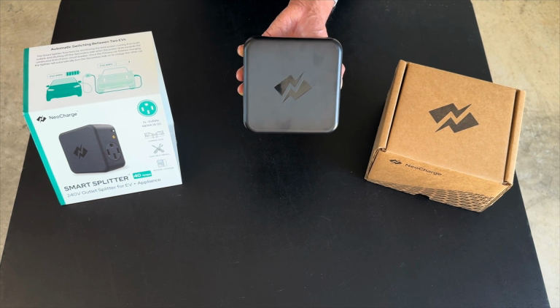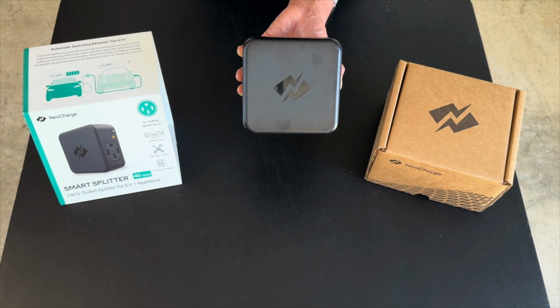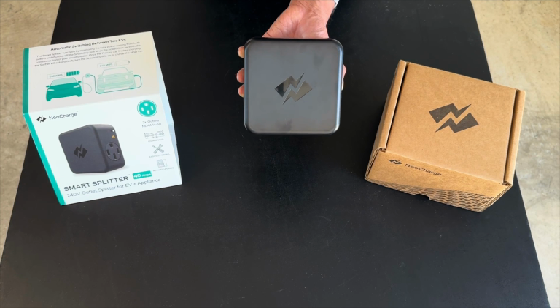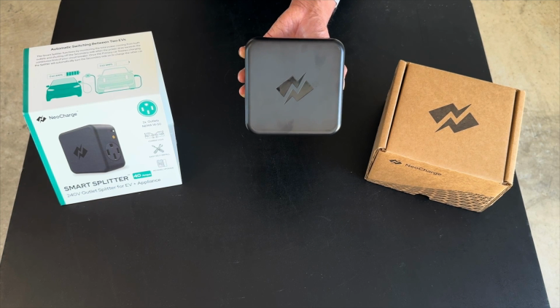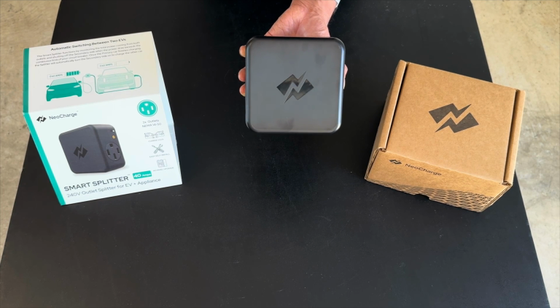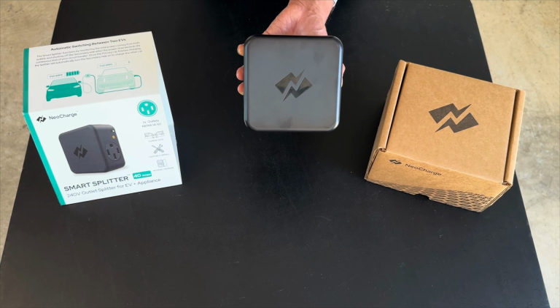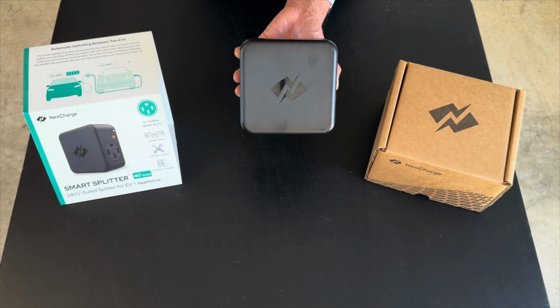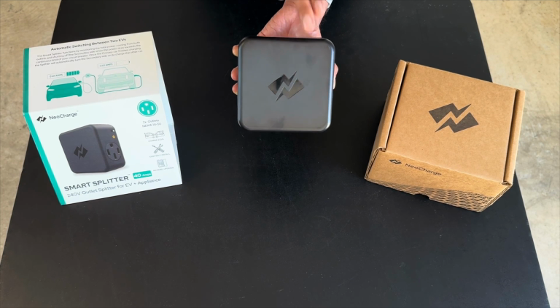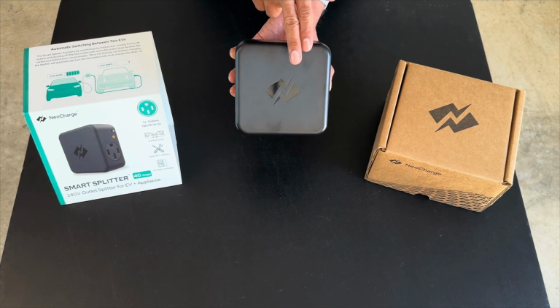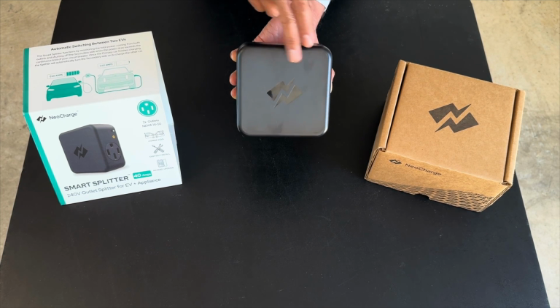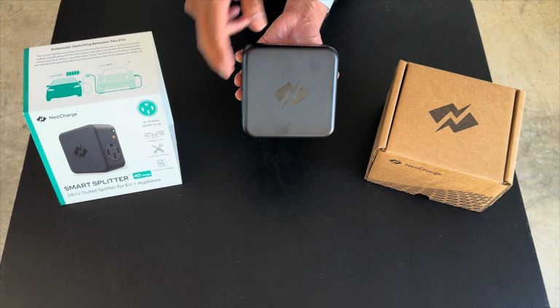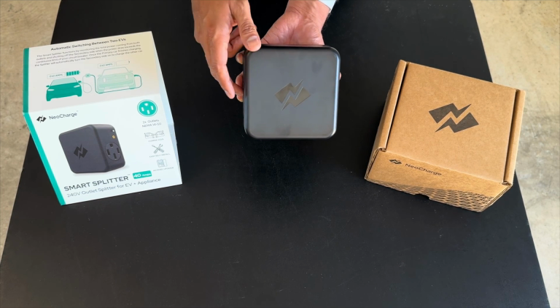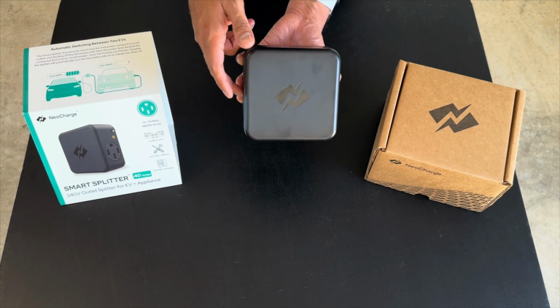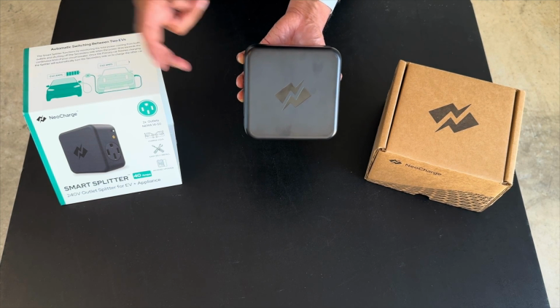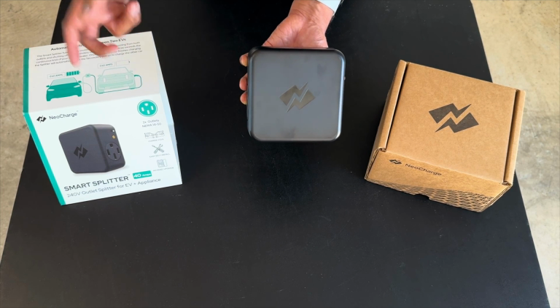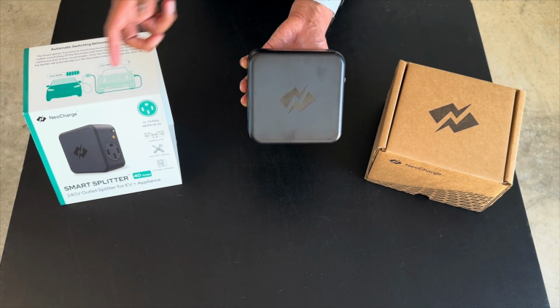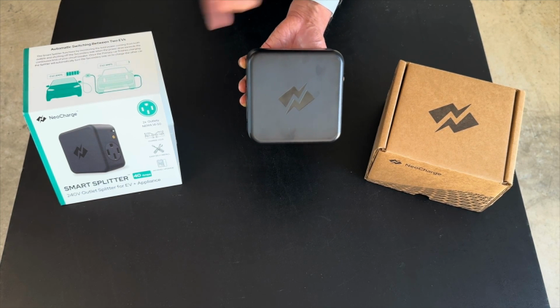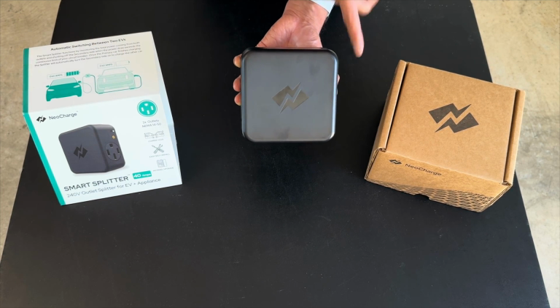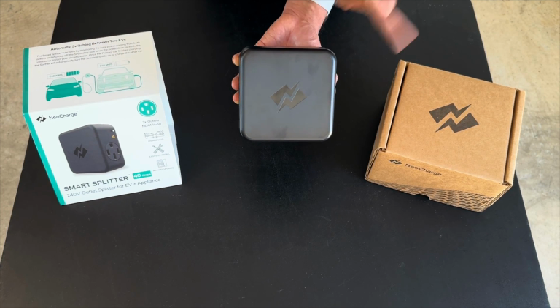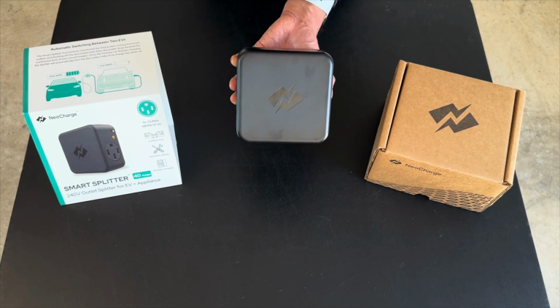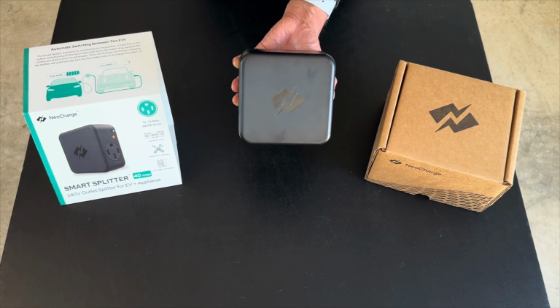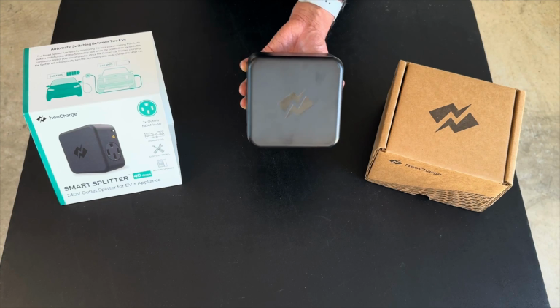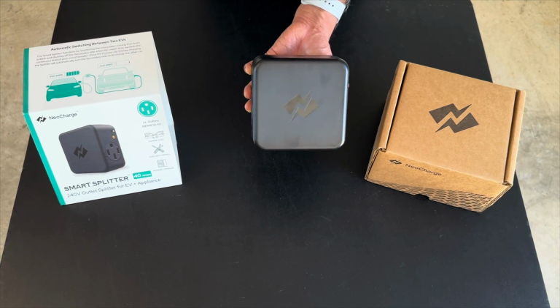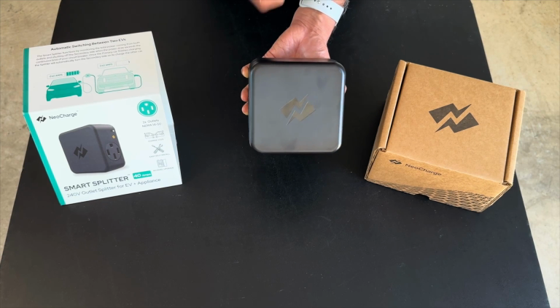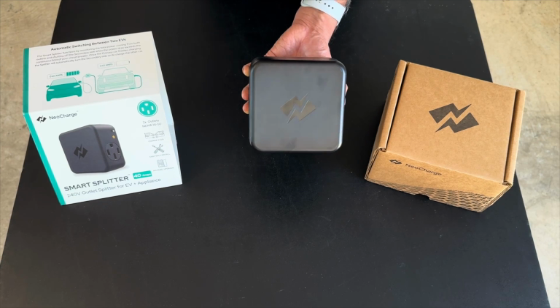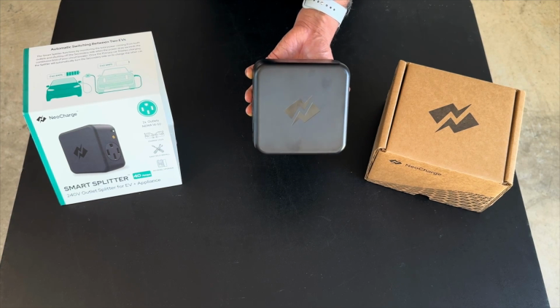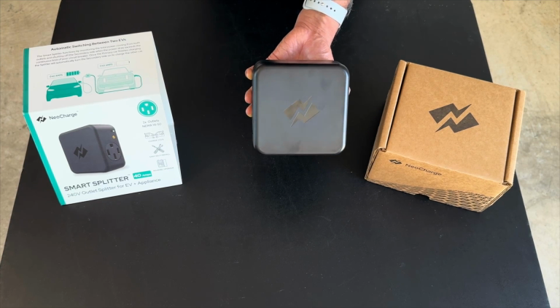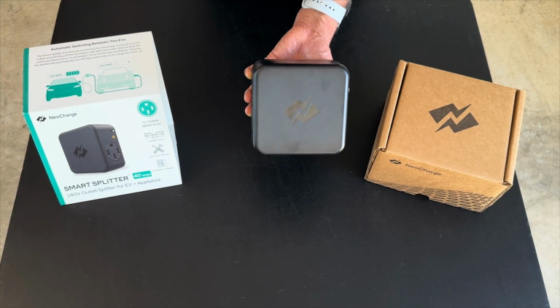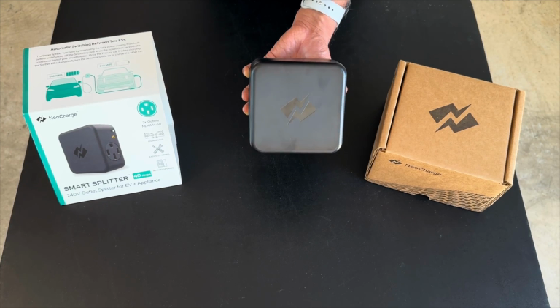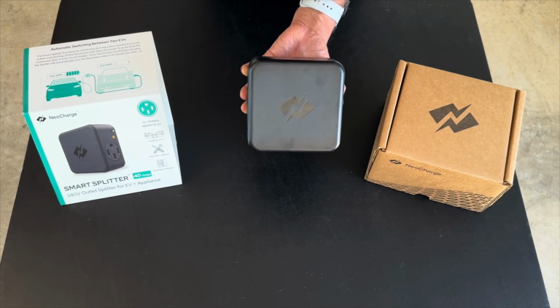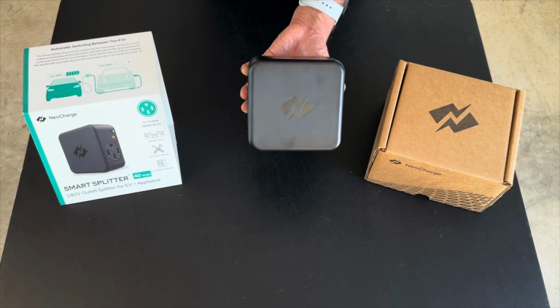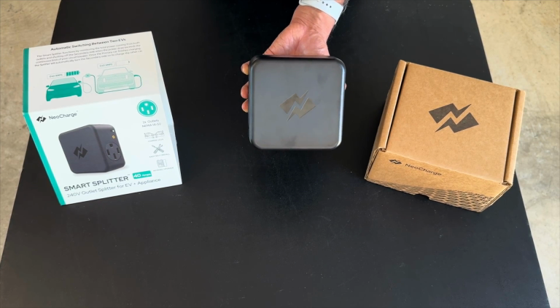And it's going to make sure that you're not pulling more power than your breaker can handle.